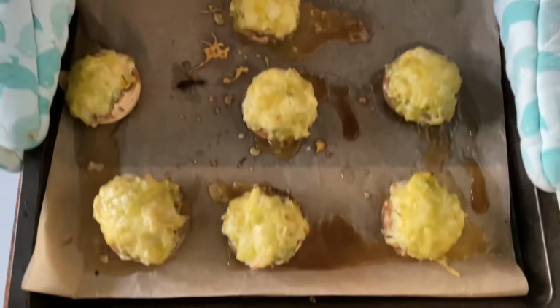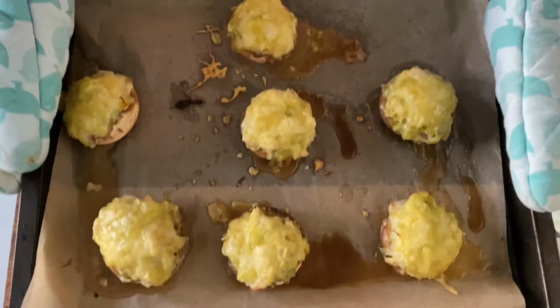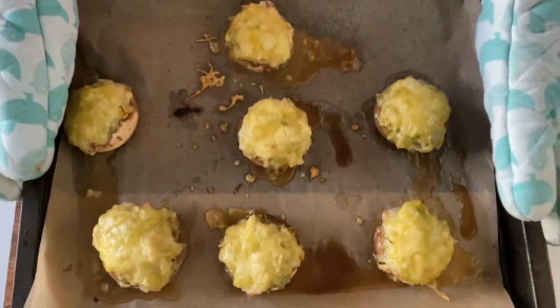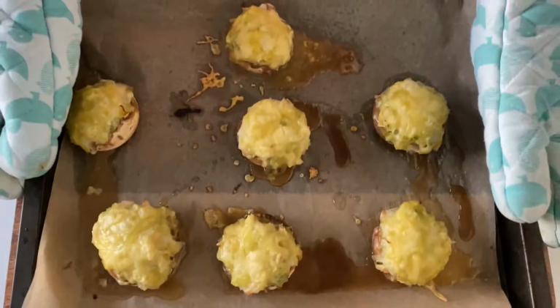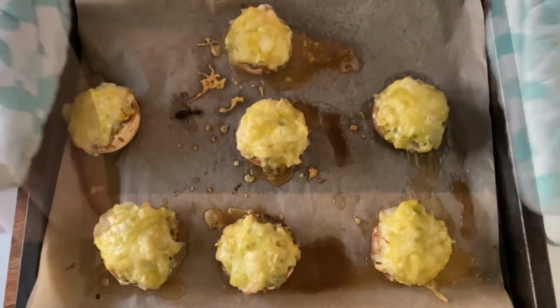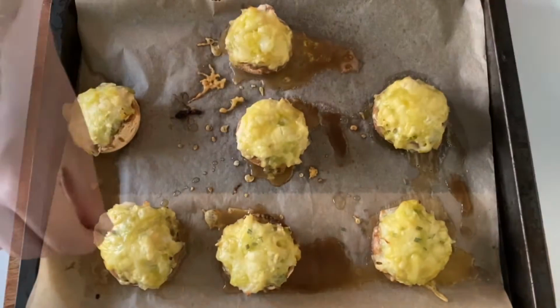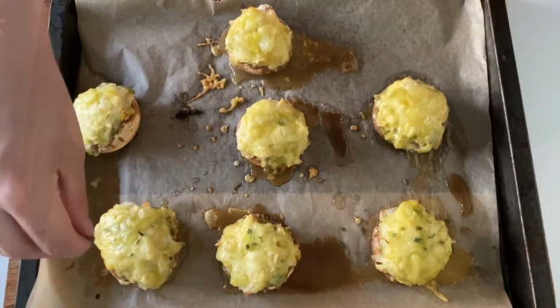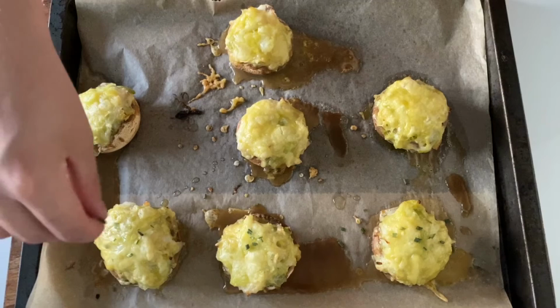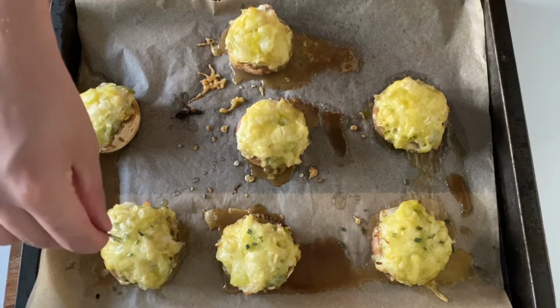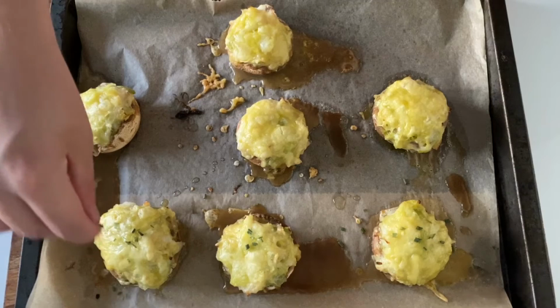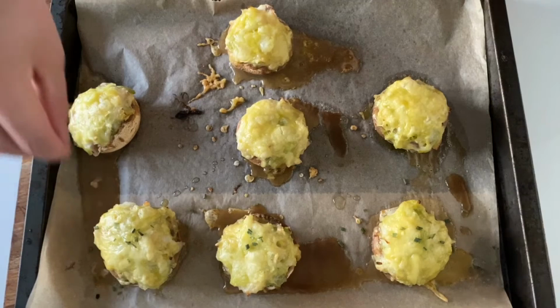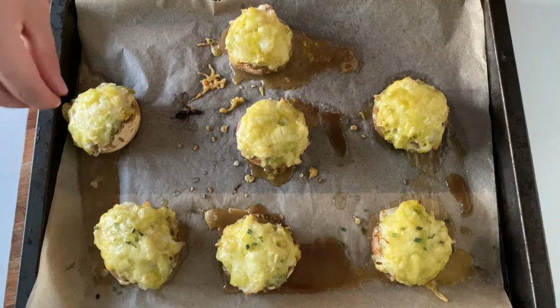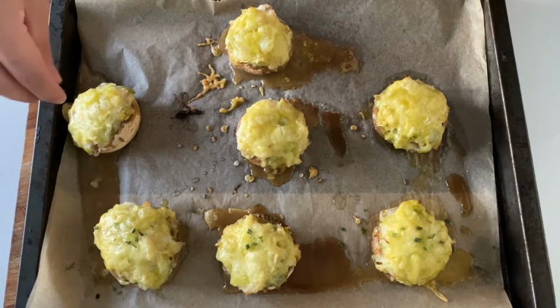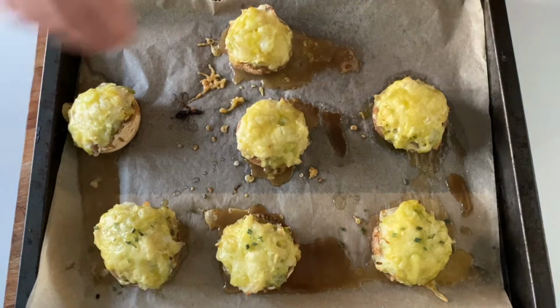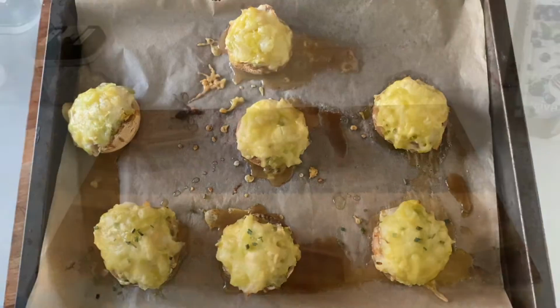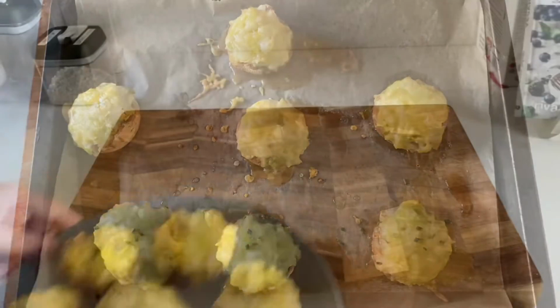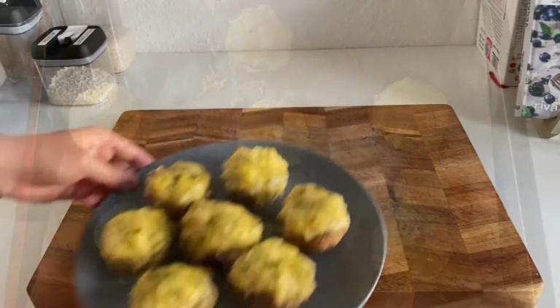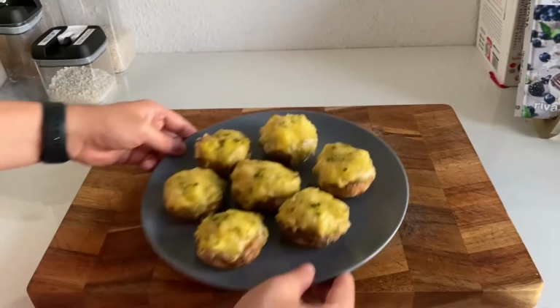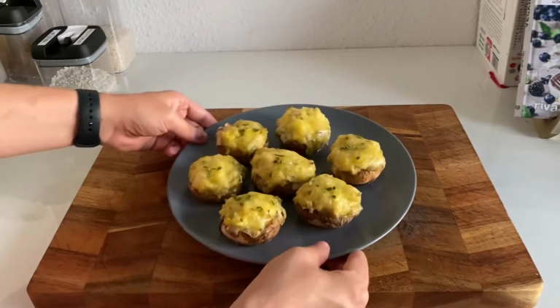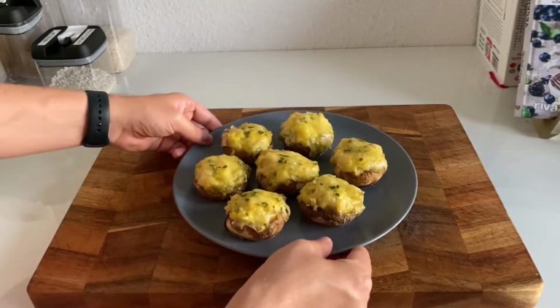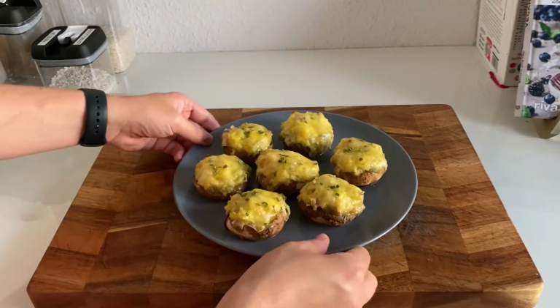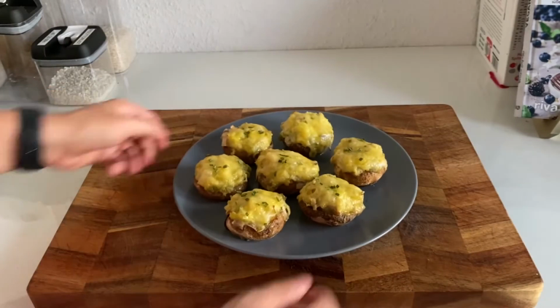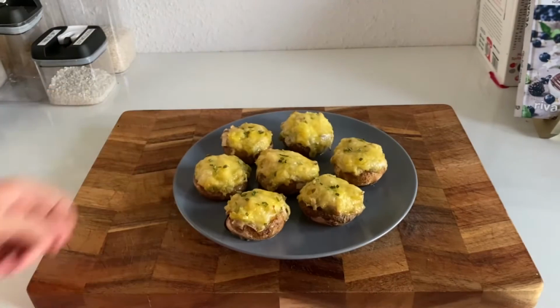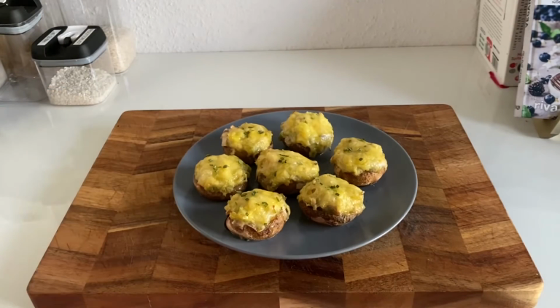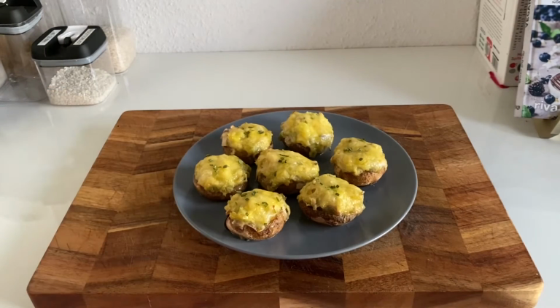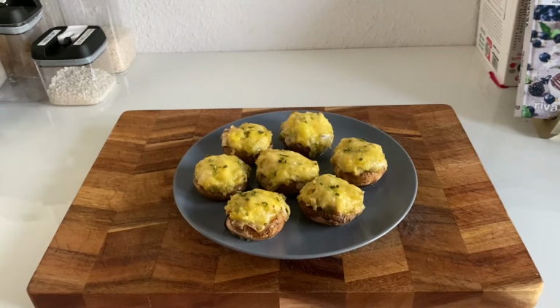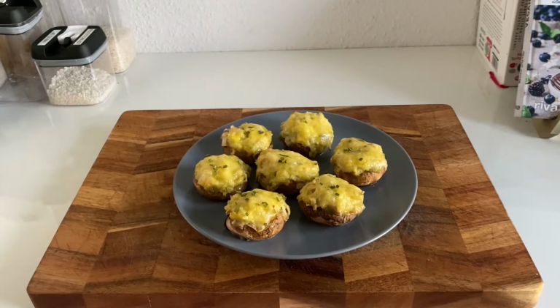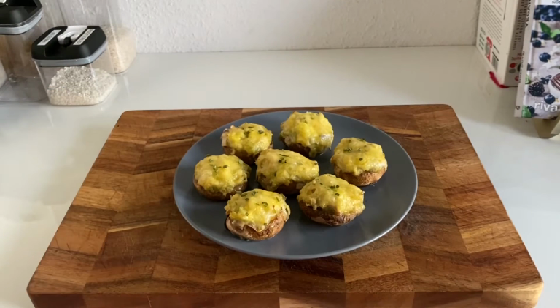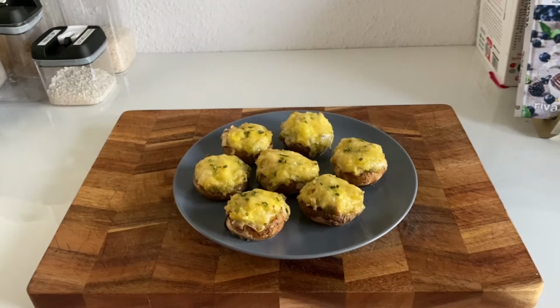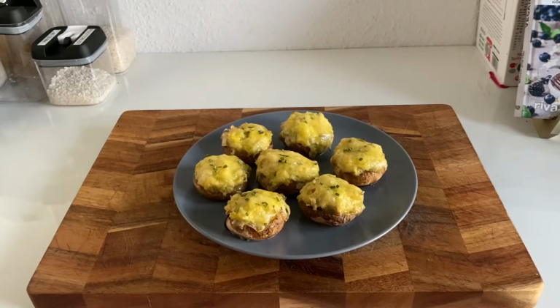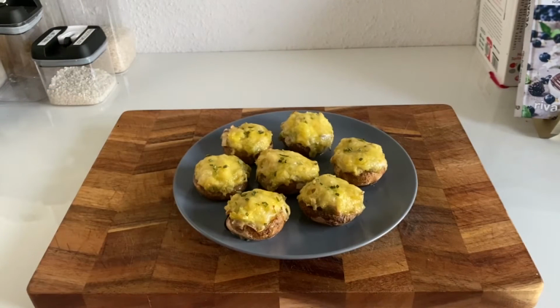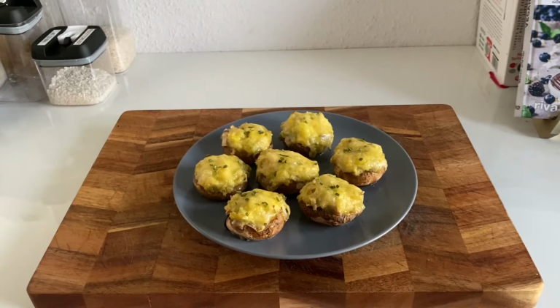When done, finish it off with a little bit of chives and plate. And there you have some amazingly filled mushrooms. Enjoy!